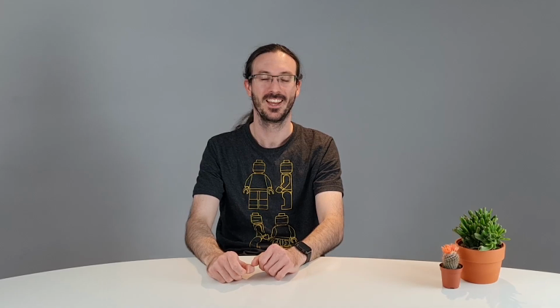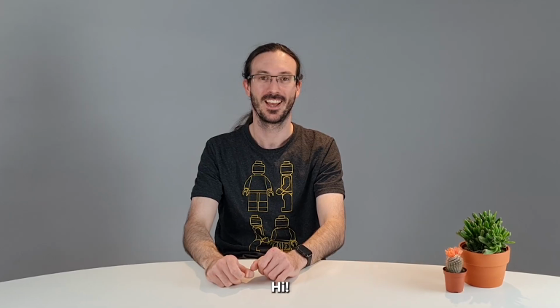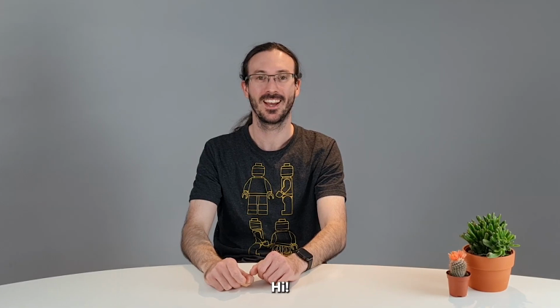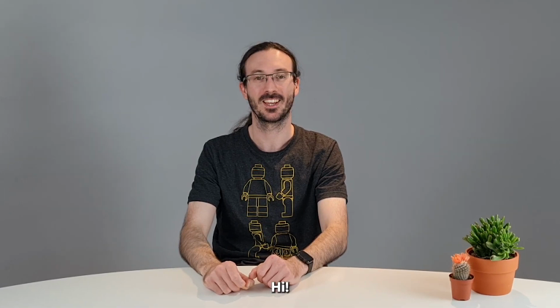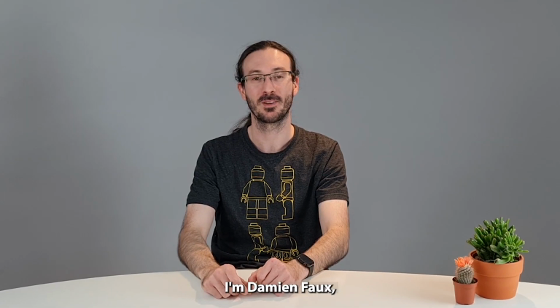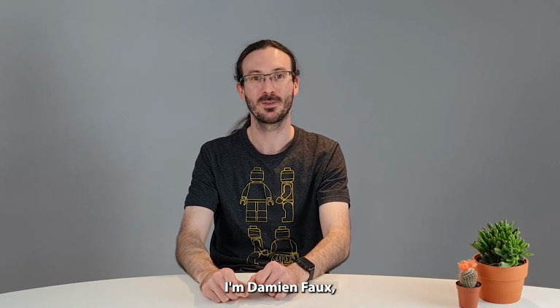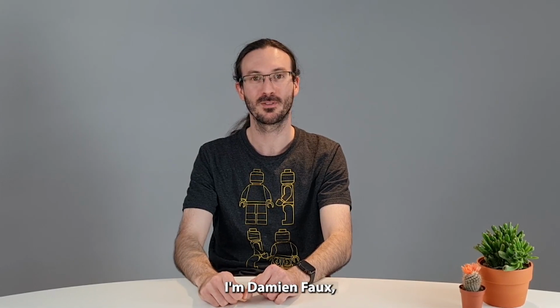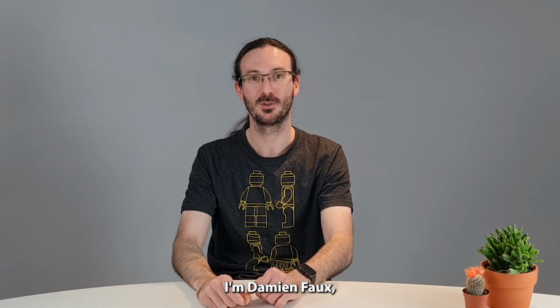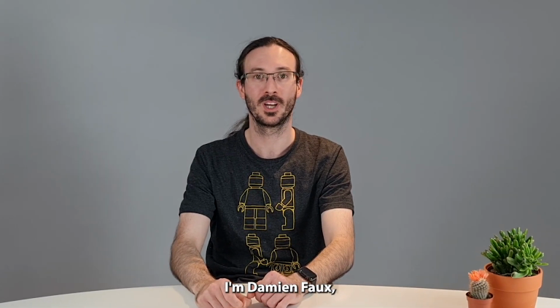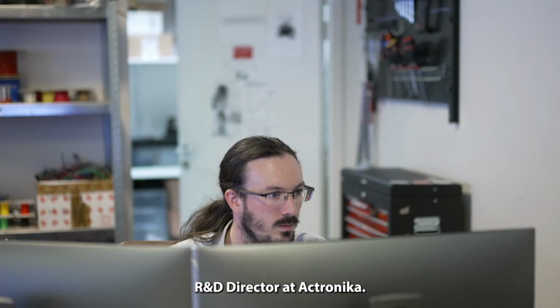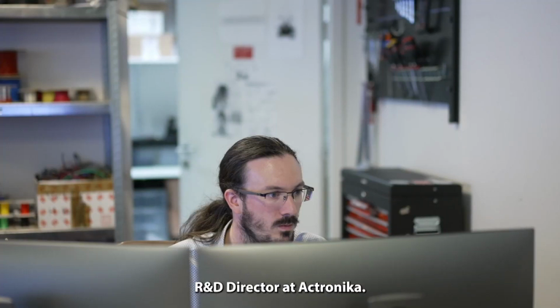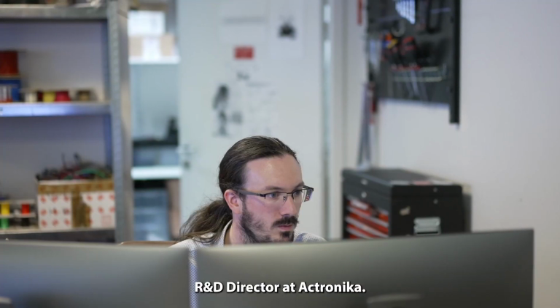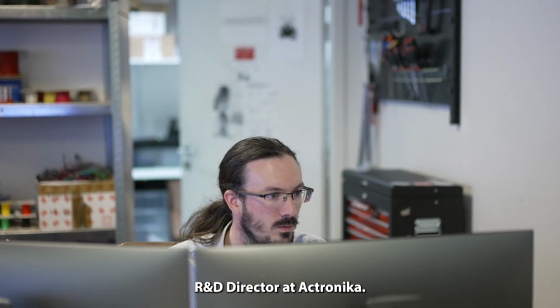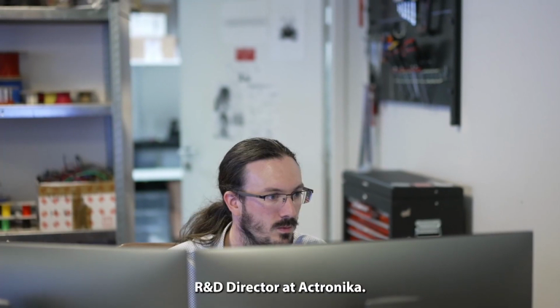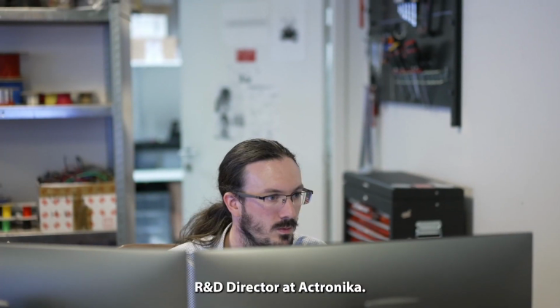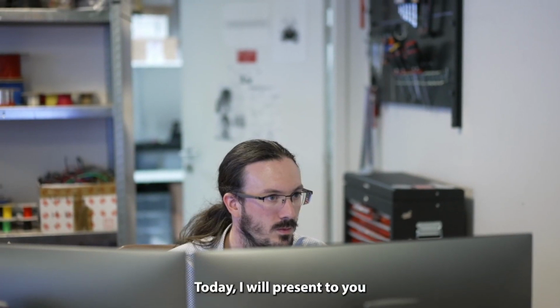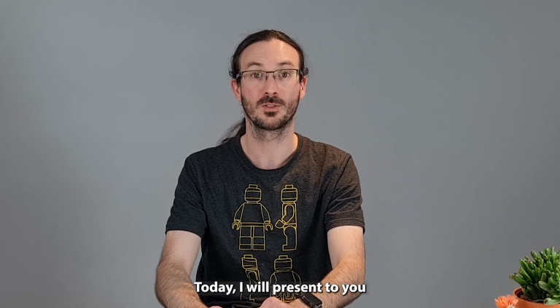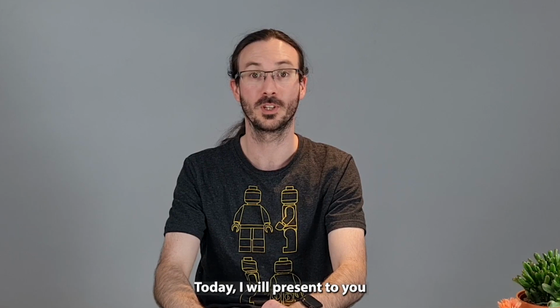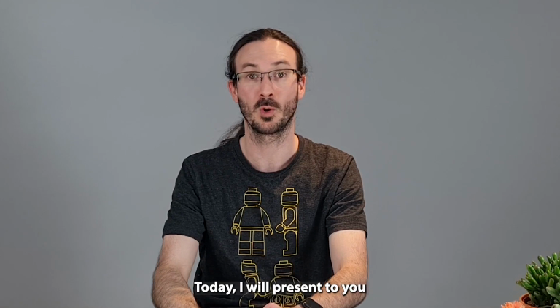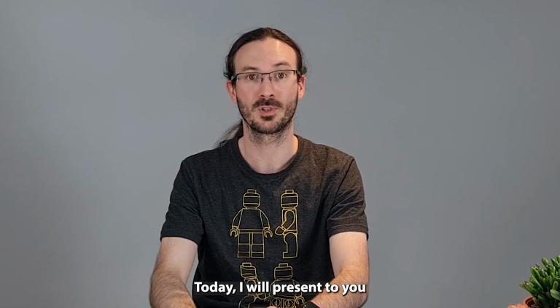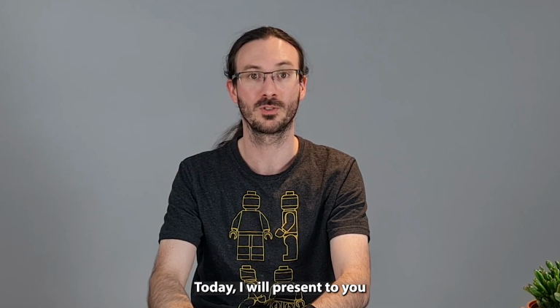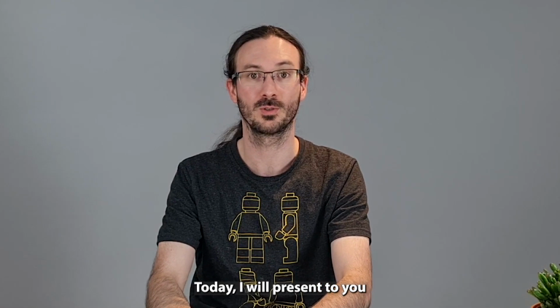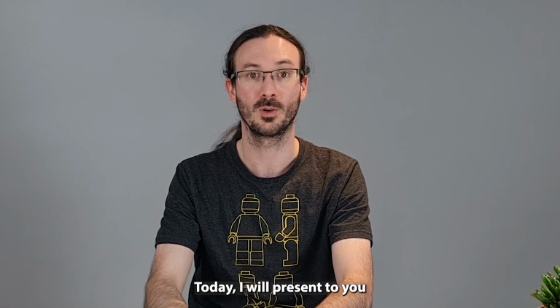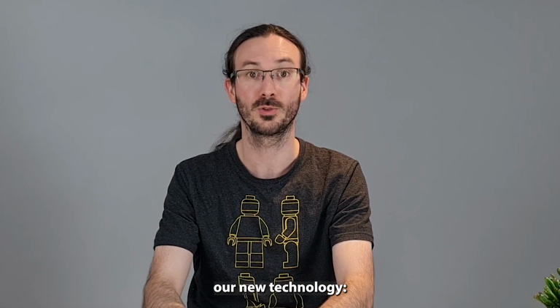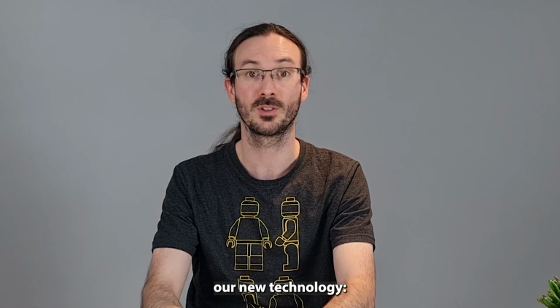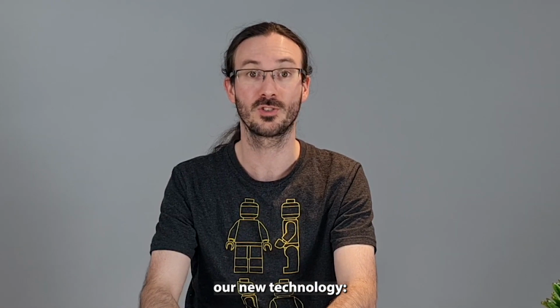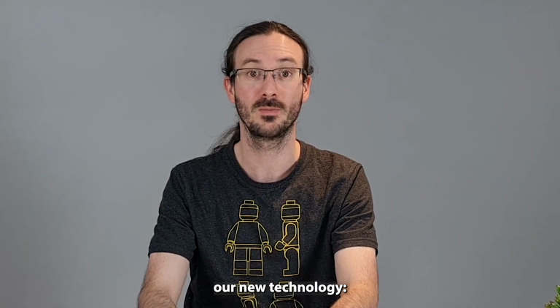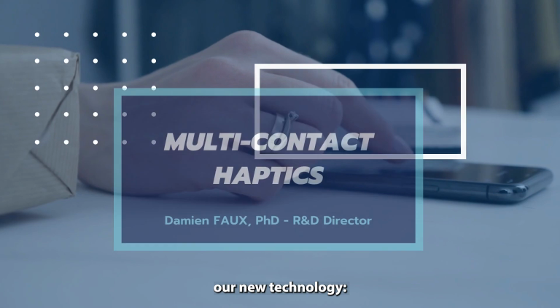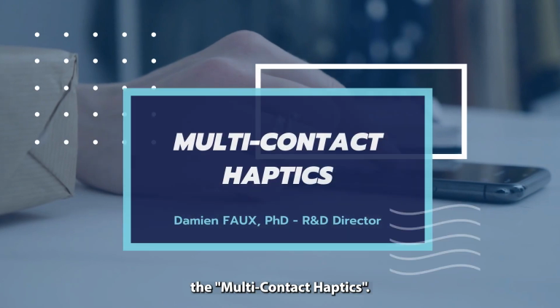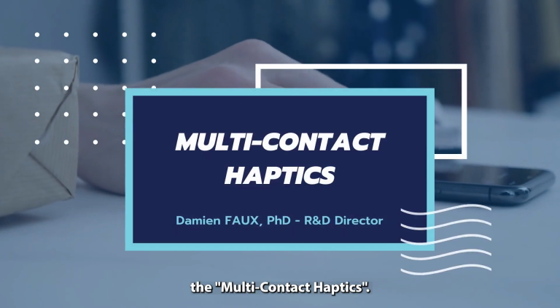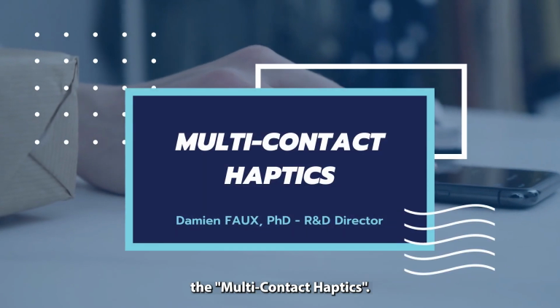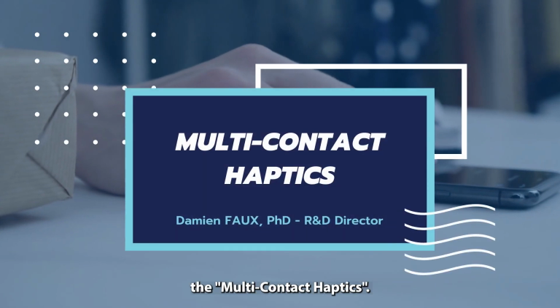Hi, I'm Damien Fou, R&D Director at TACJOMICA, and today I will present to you our new technology, Multicontact Haptics.